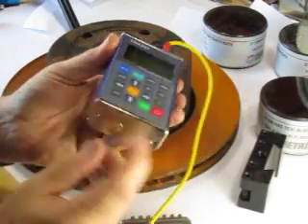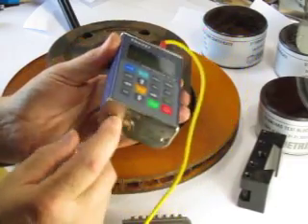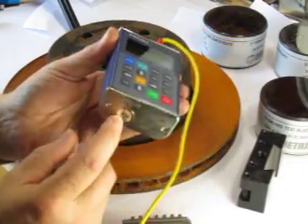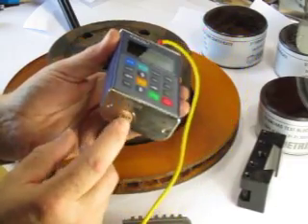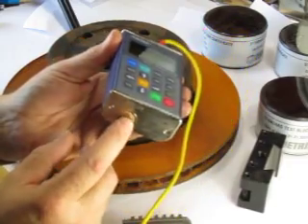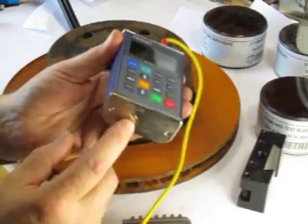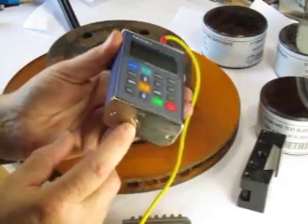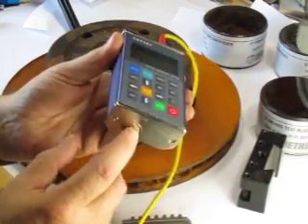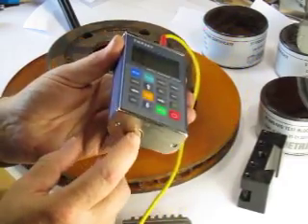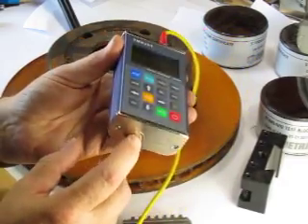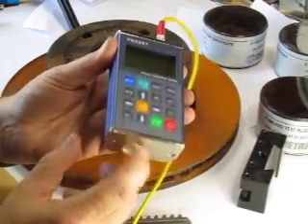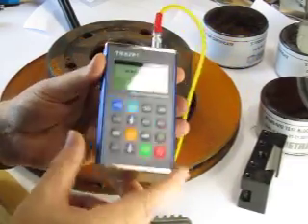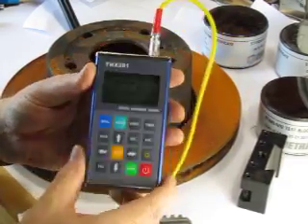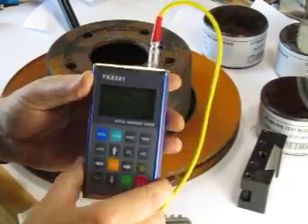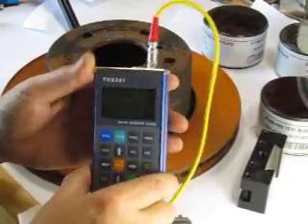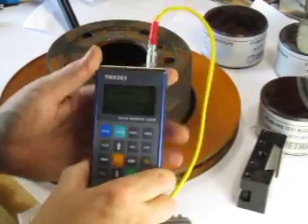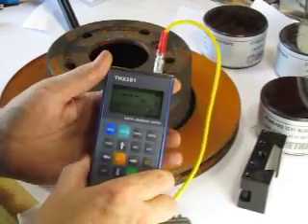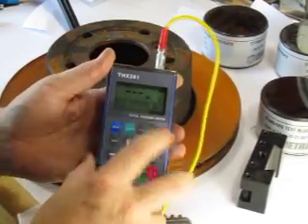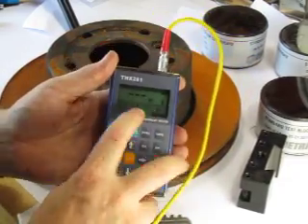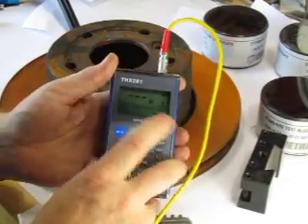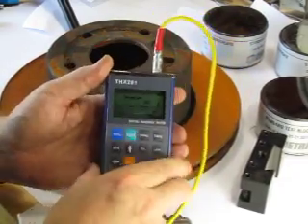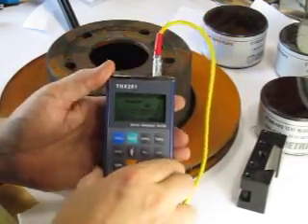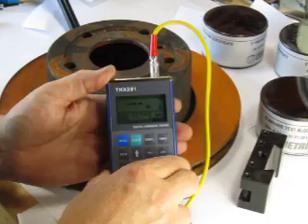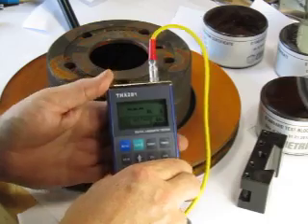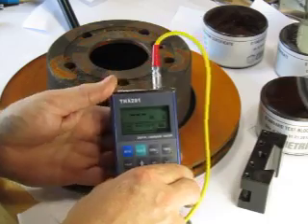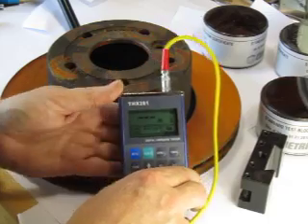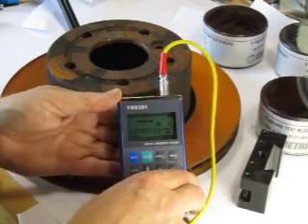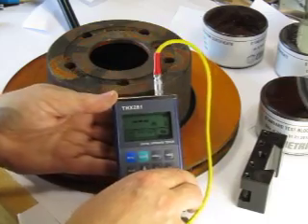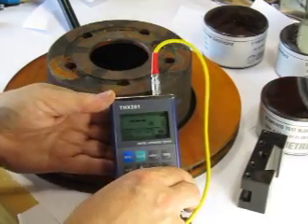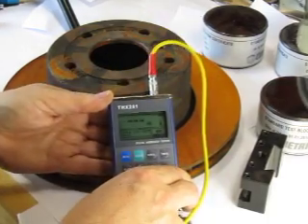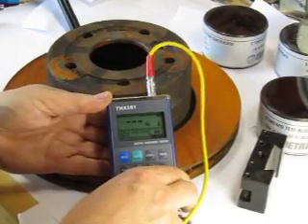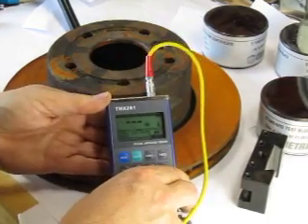It takes two AA batteries and has a backlit display — very, very bright.